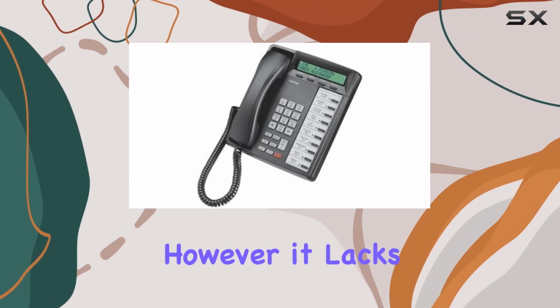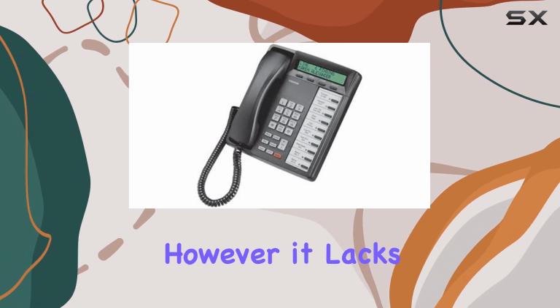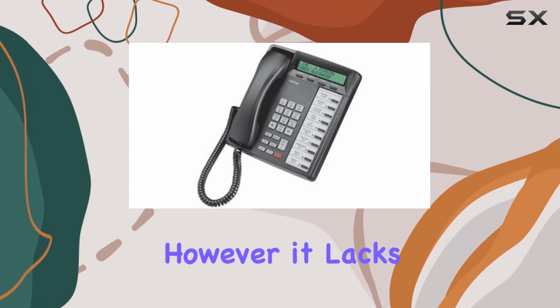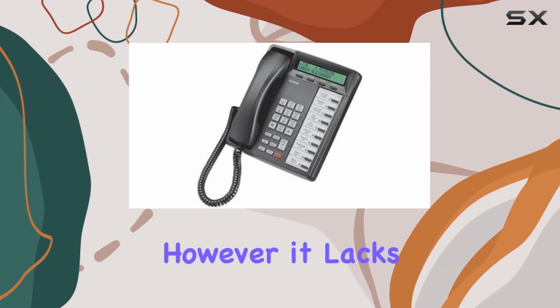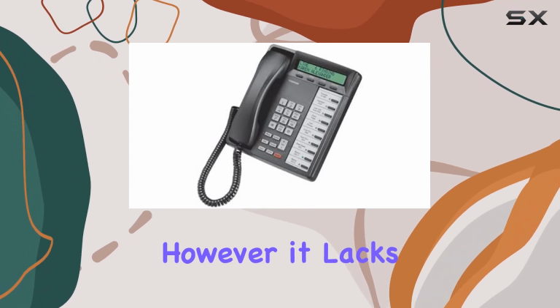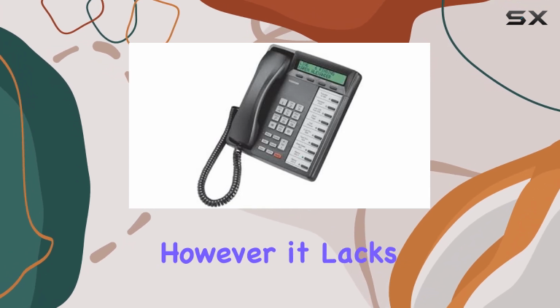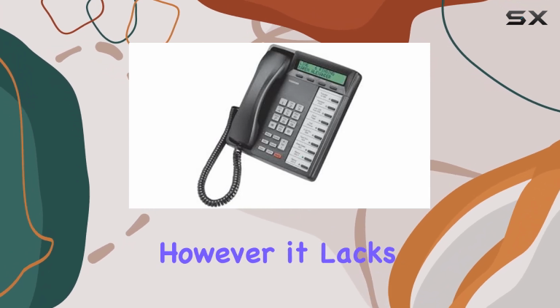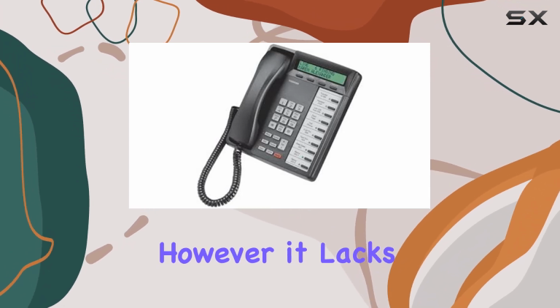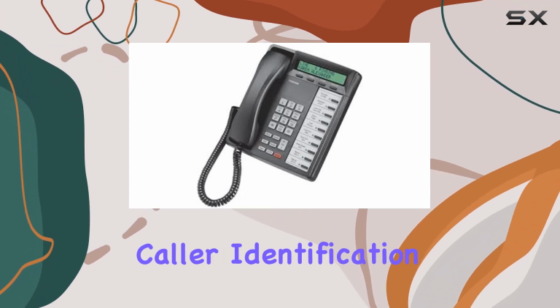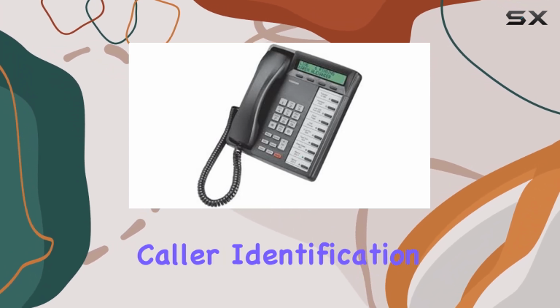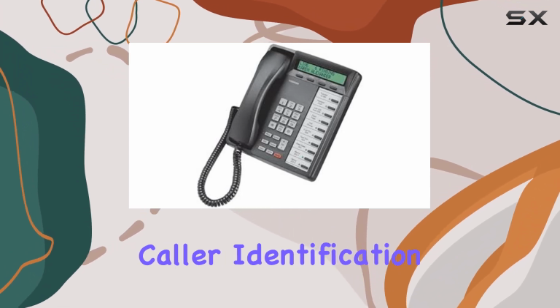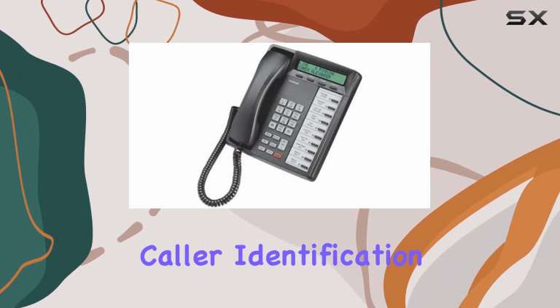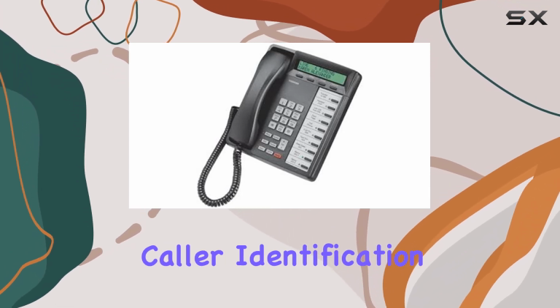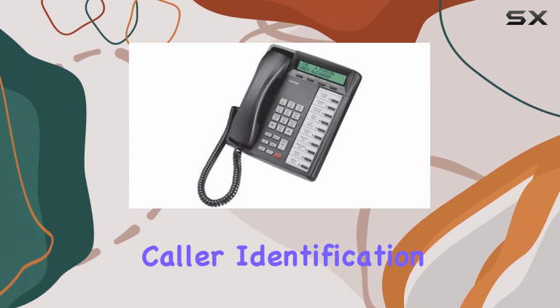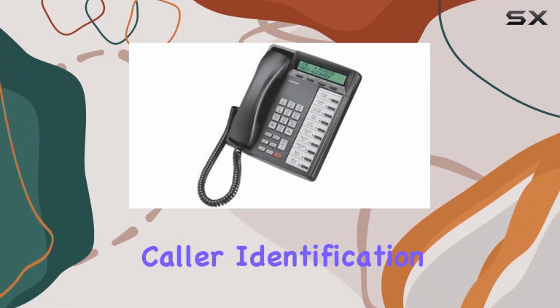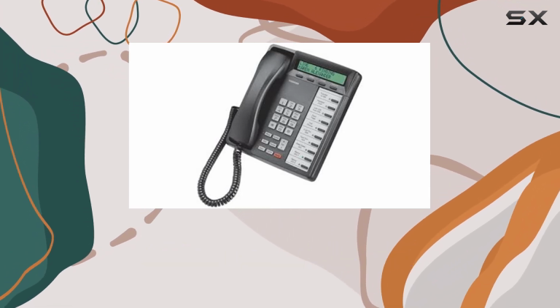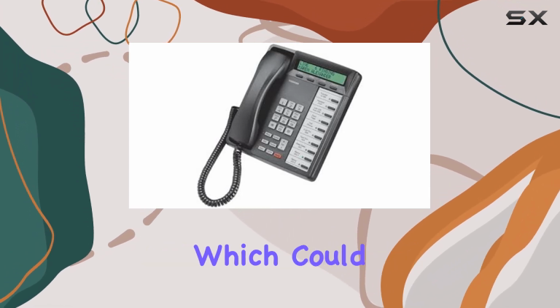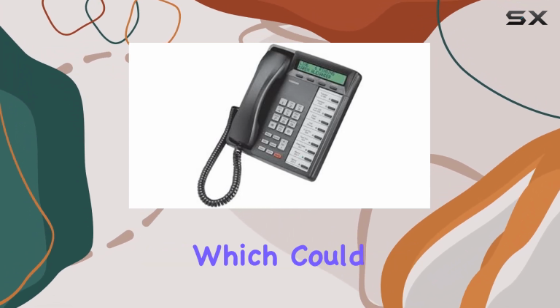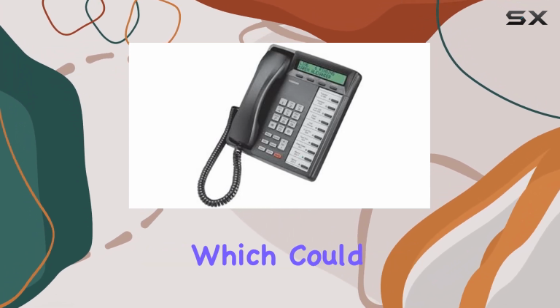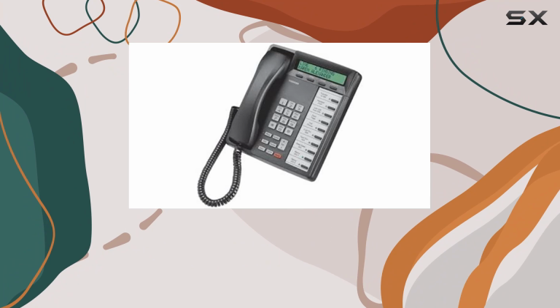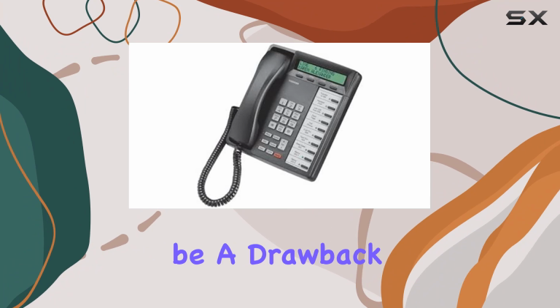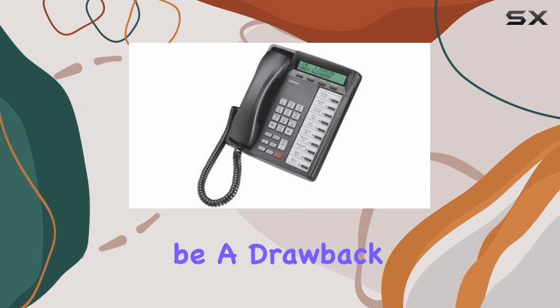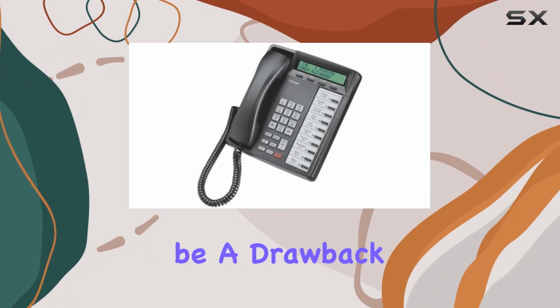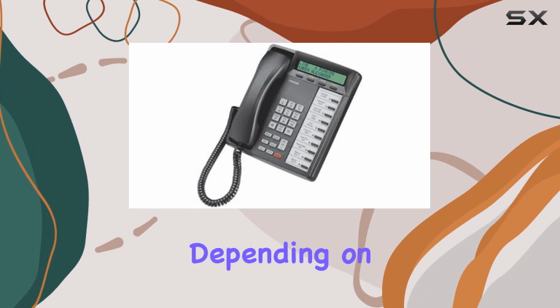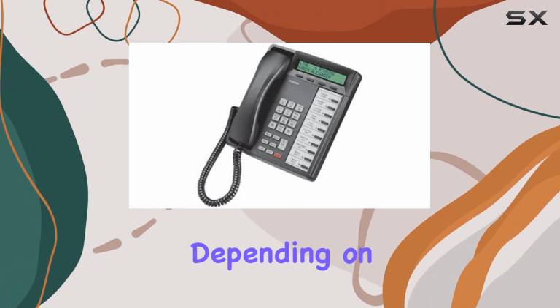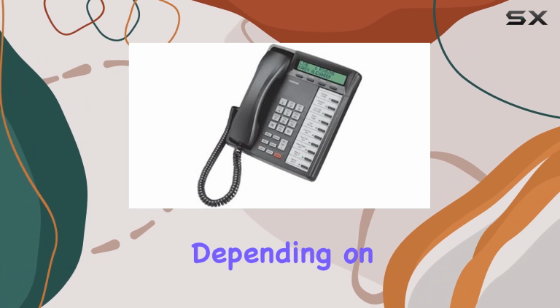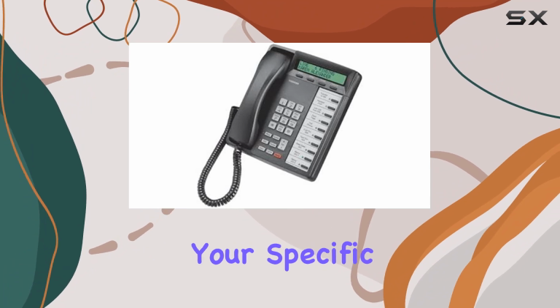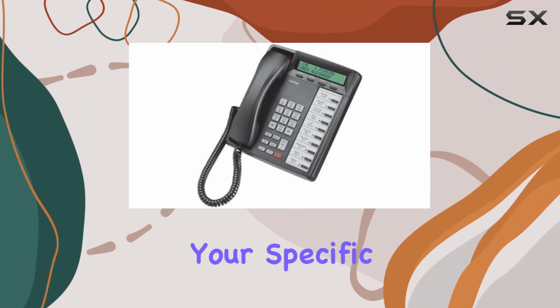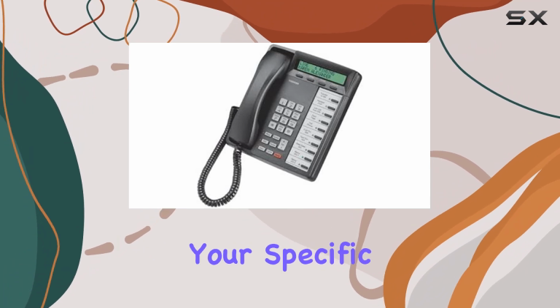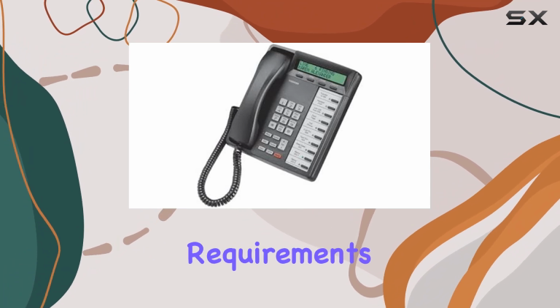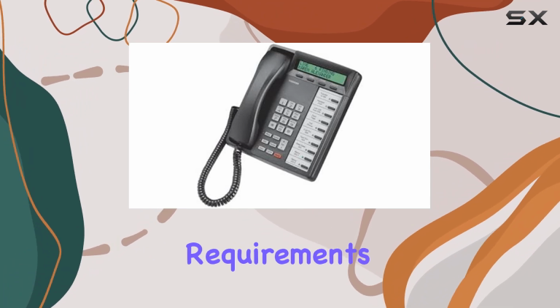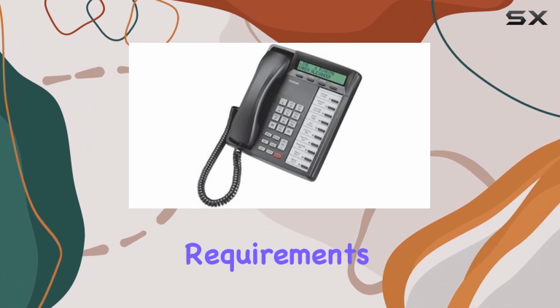However, it lacks caller identification, which could be a drawback depending on your specific requirements.